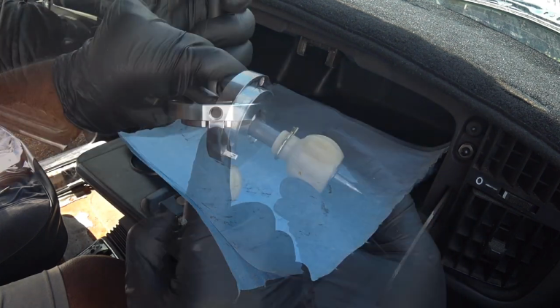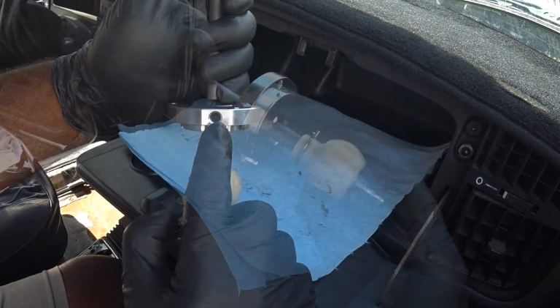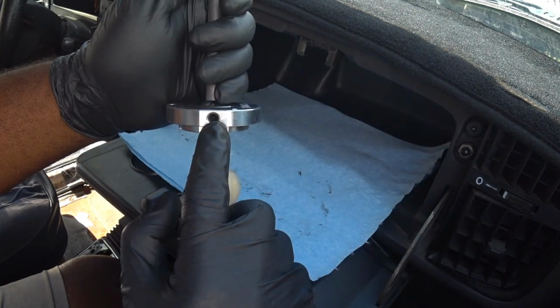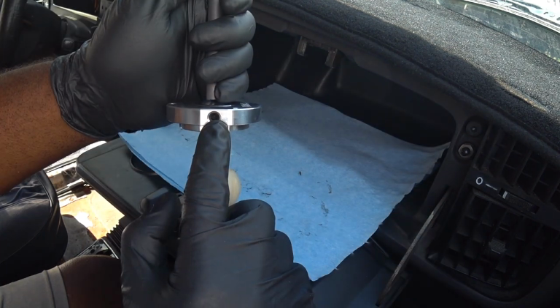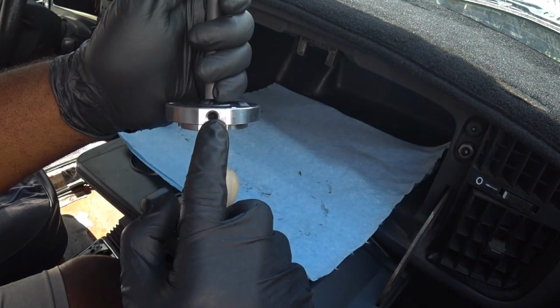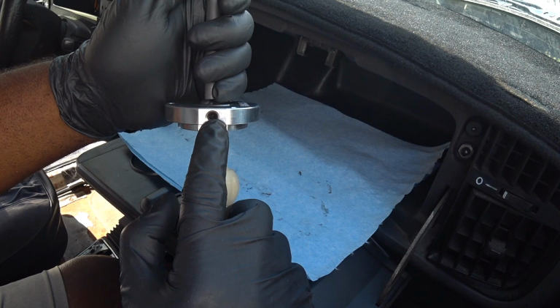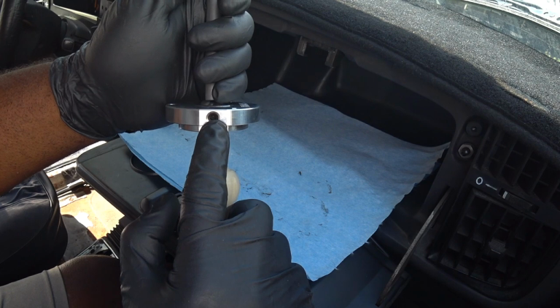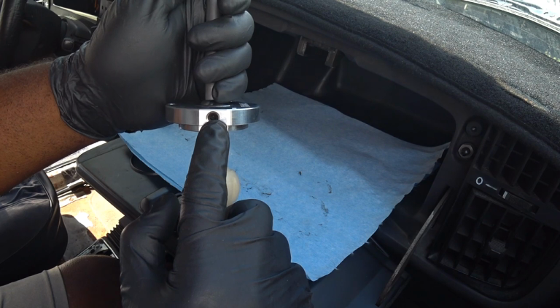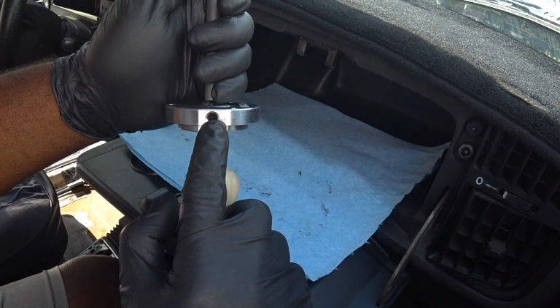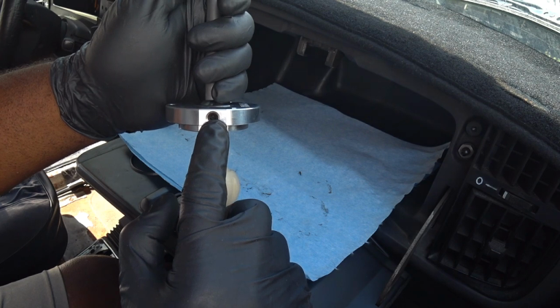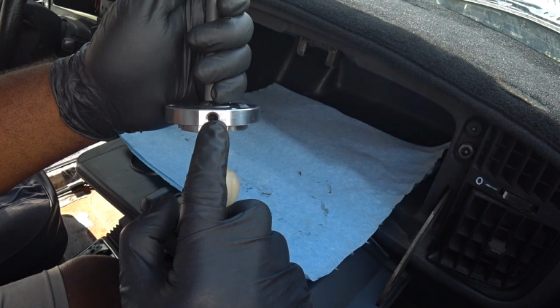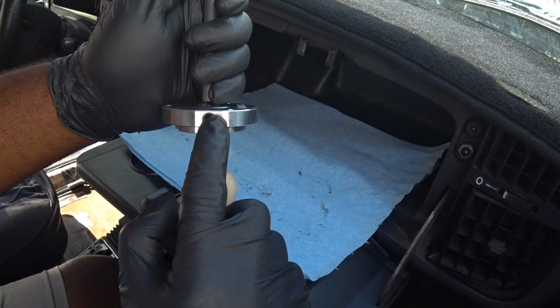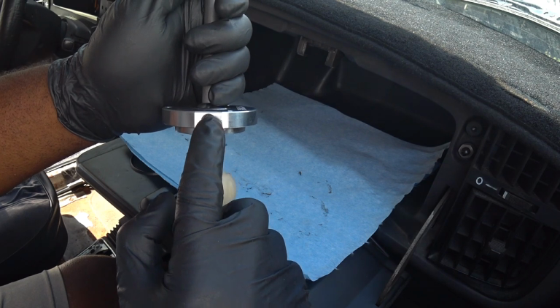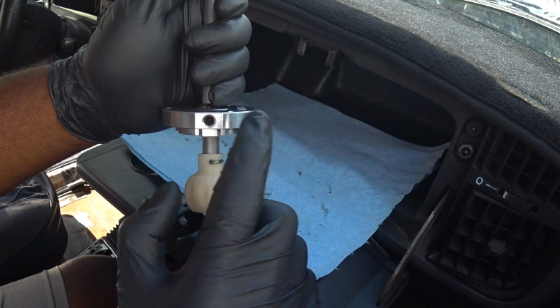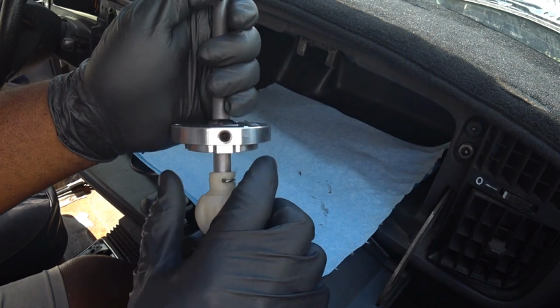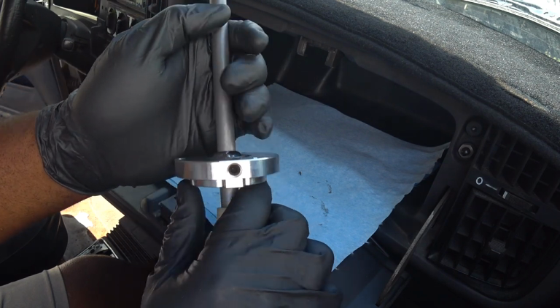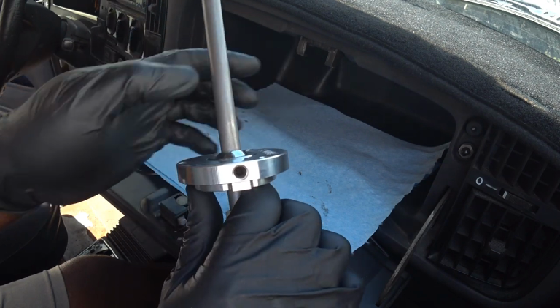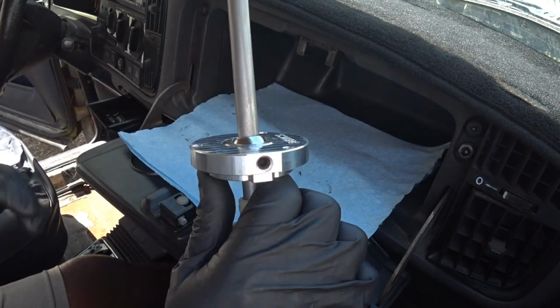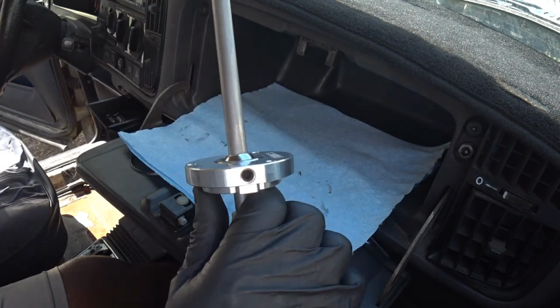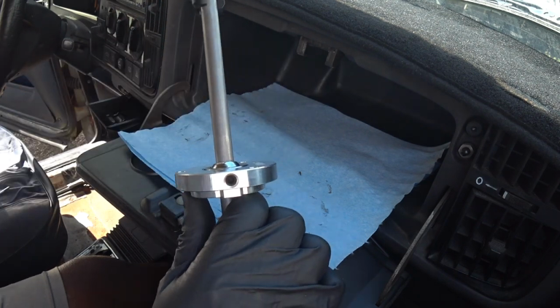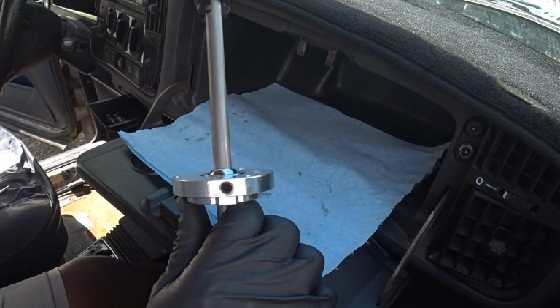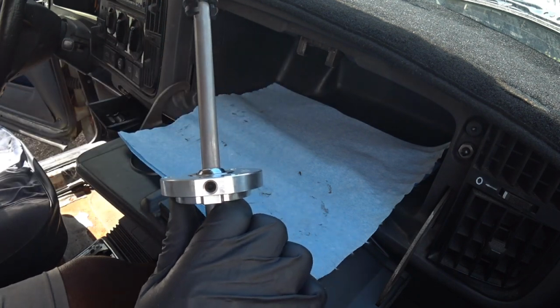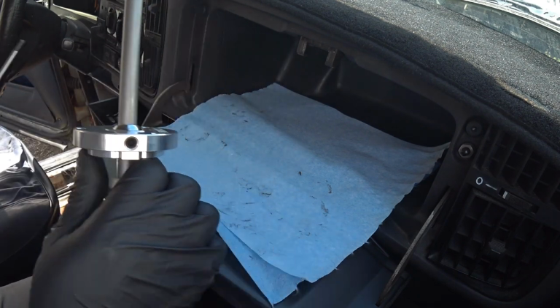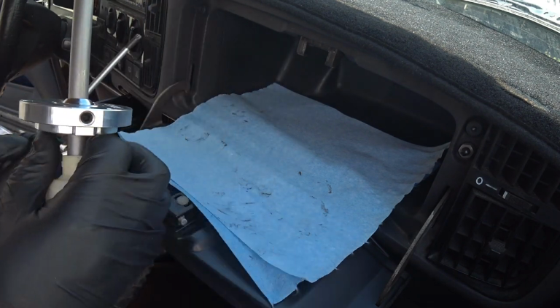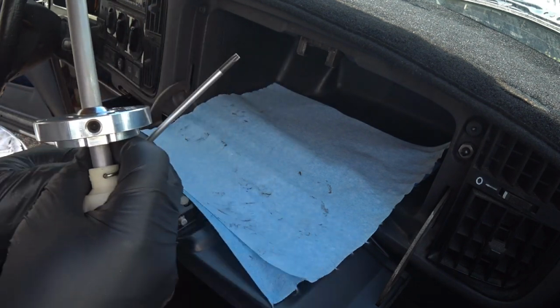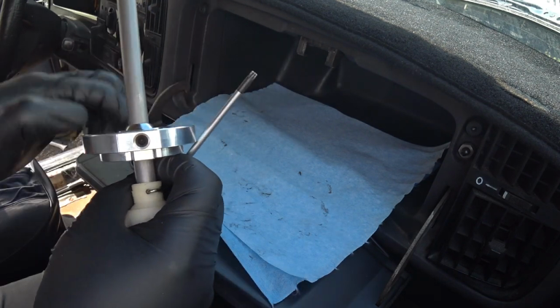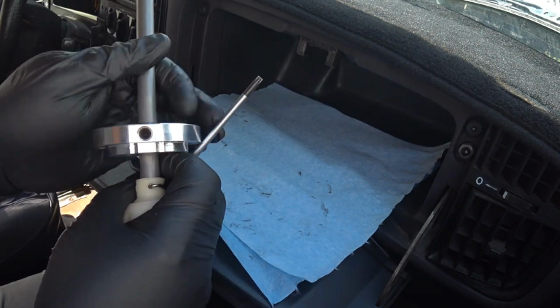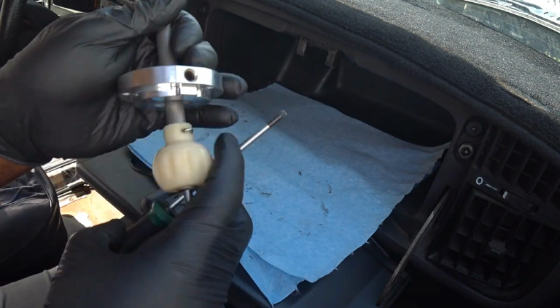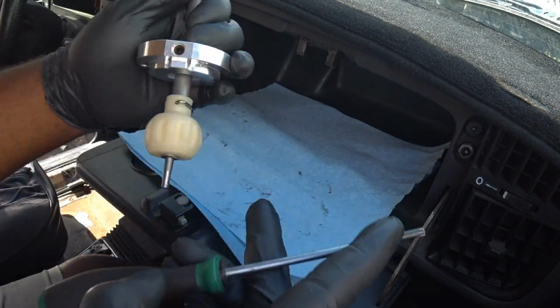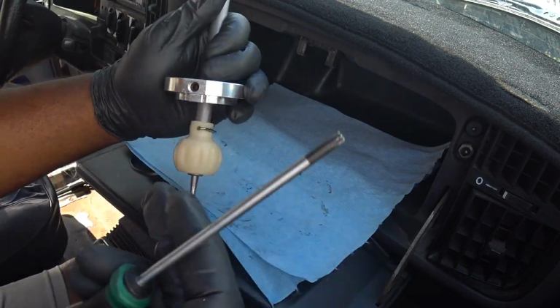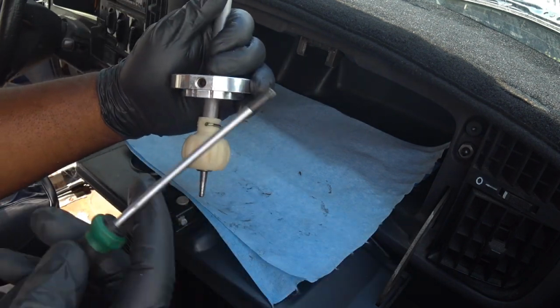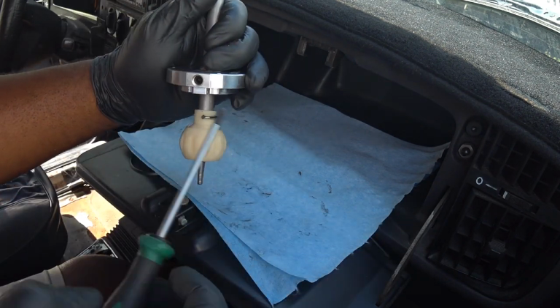The tension on the shift rod is adjustable by this screw here — you can make the movement stiffer or looser to your liking.